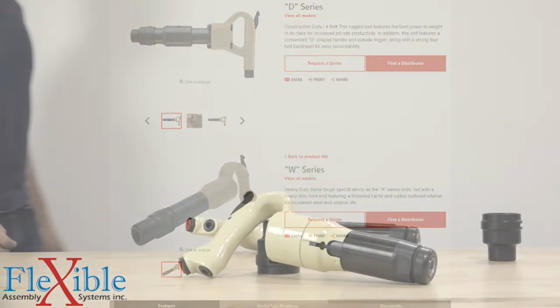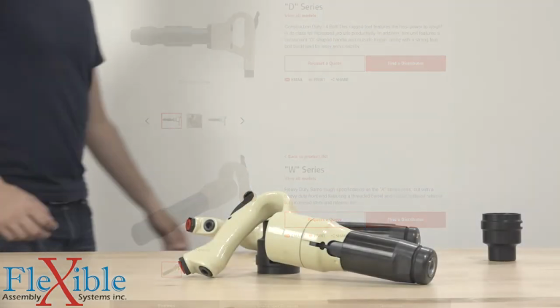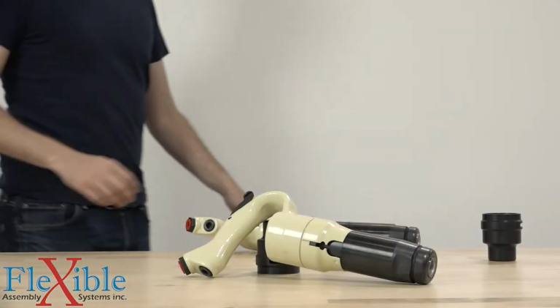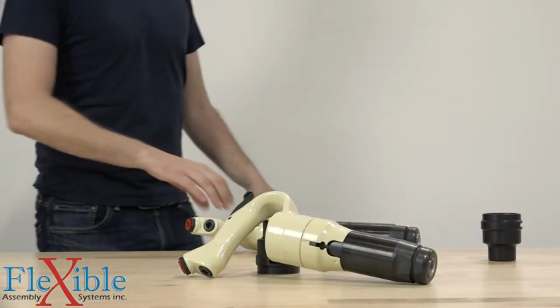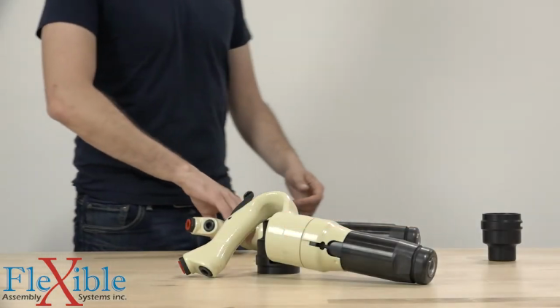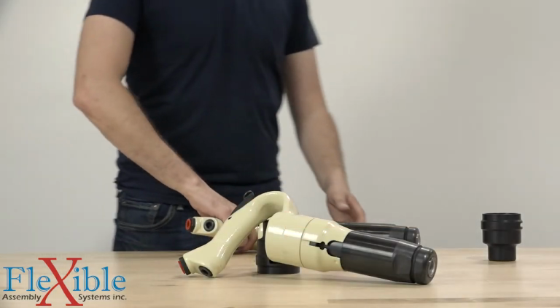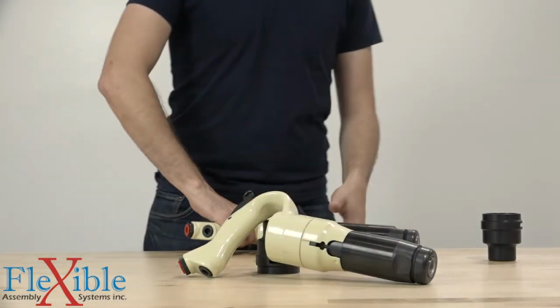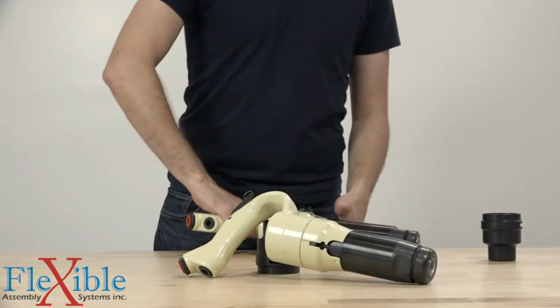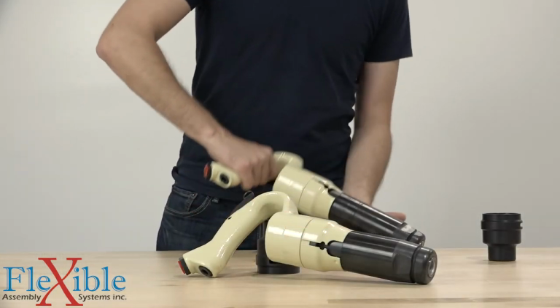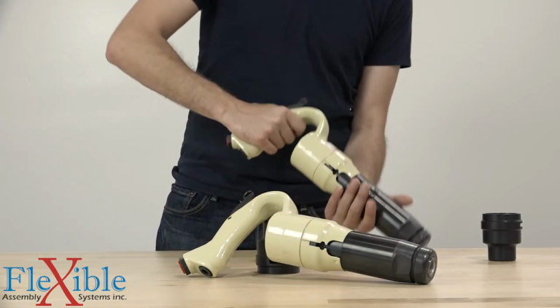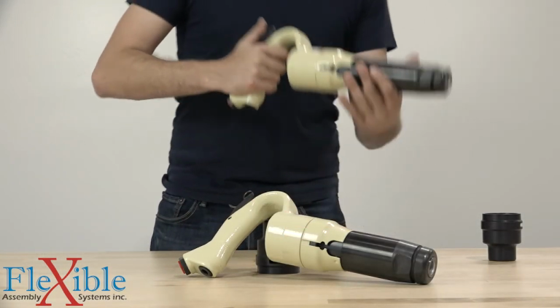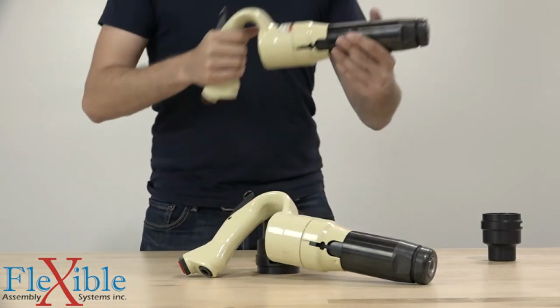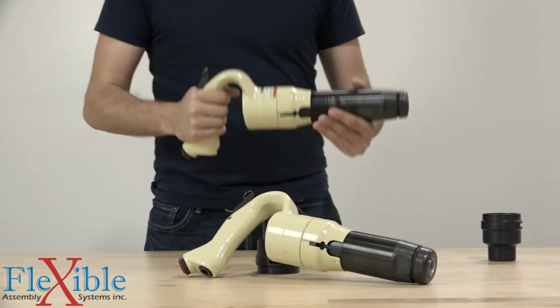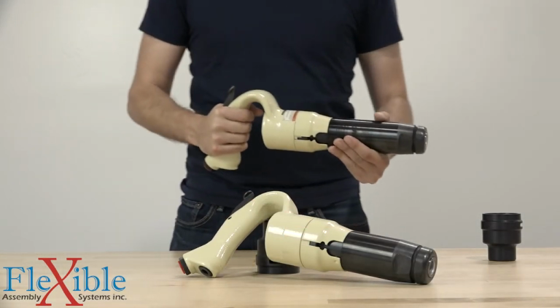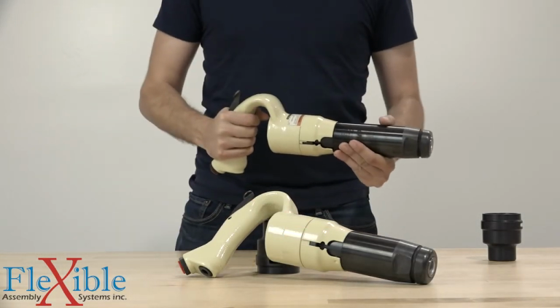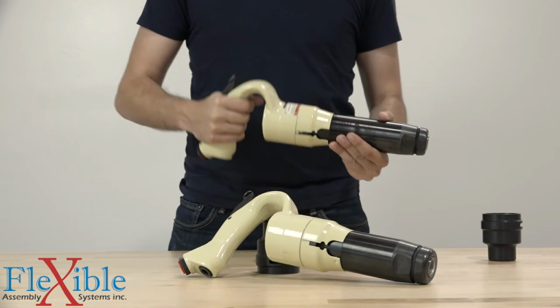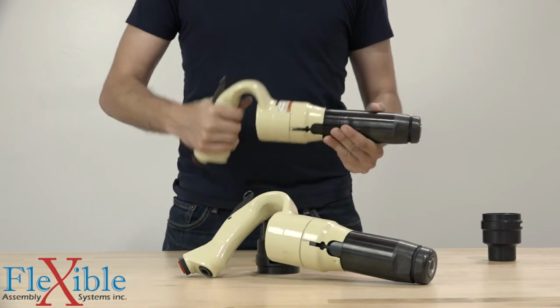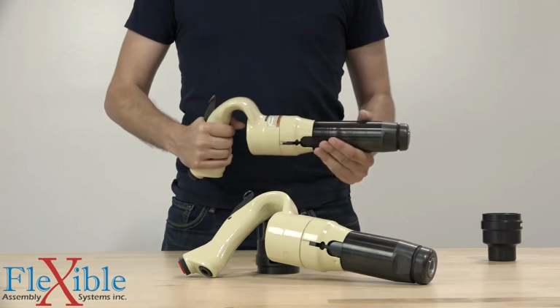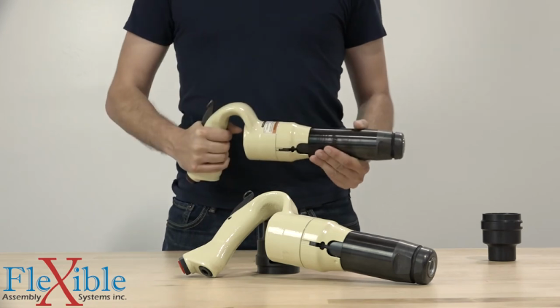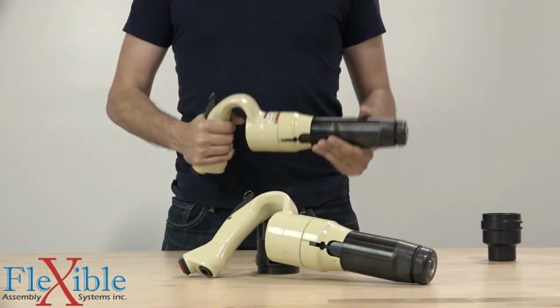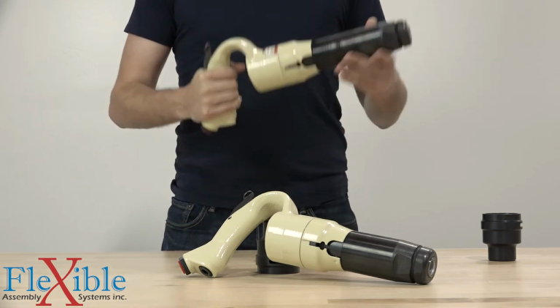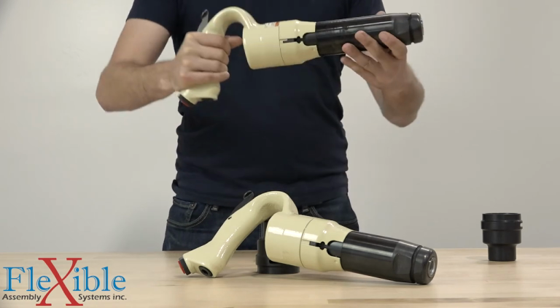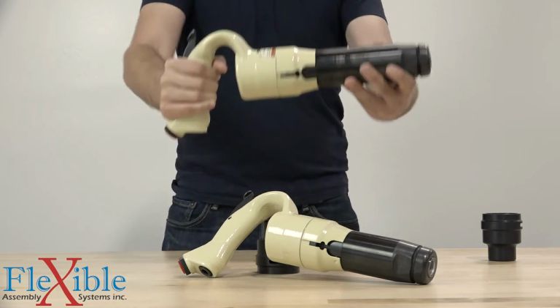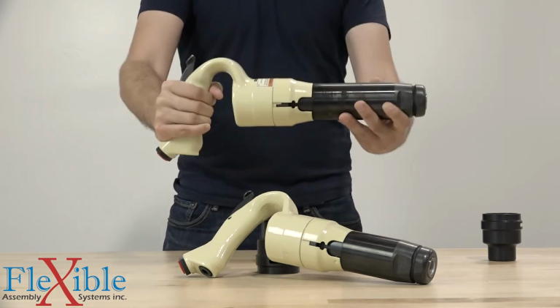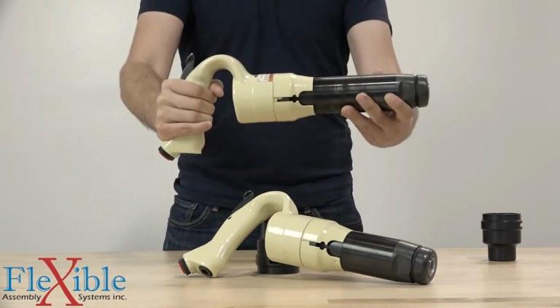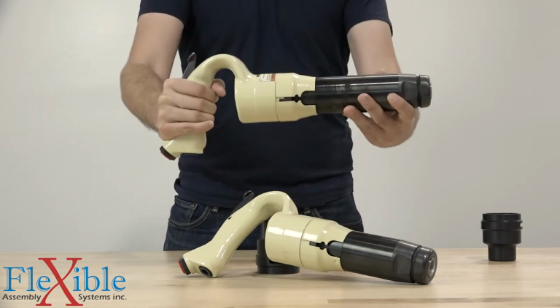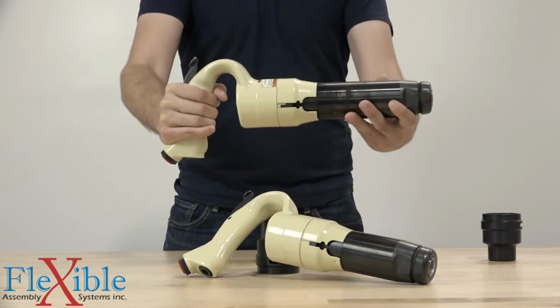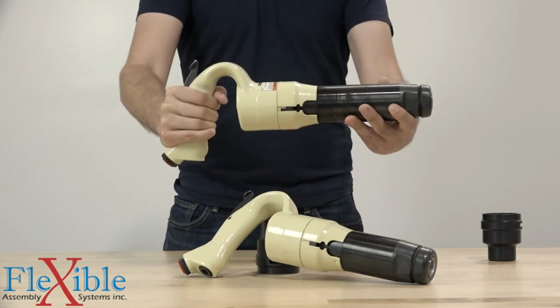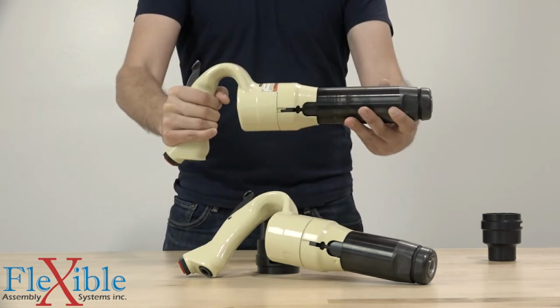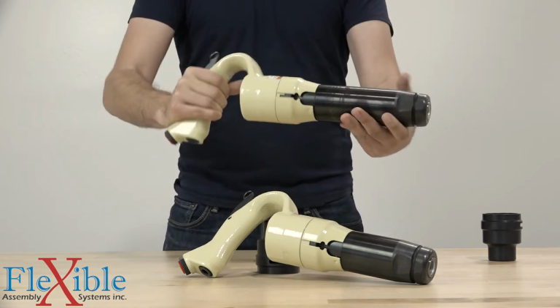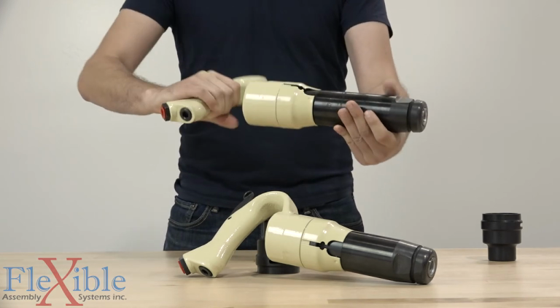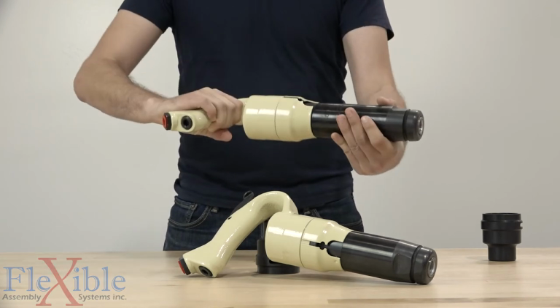Thanks for tuning in. If you have any questions, please post them in the comments, and be sure to subscribe for more updates and videos from Flexible Assembly Systems.